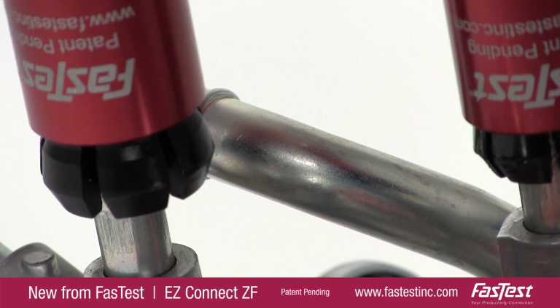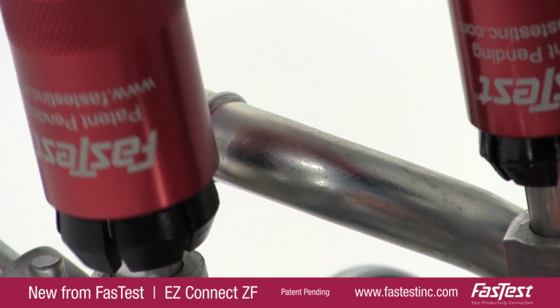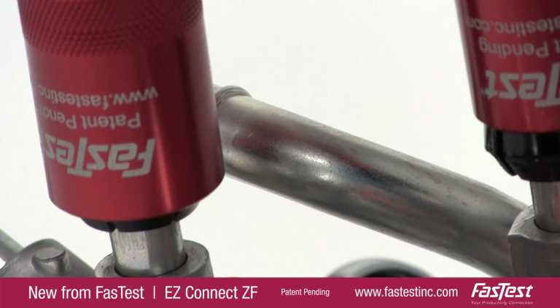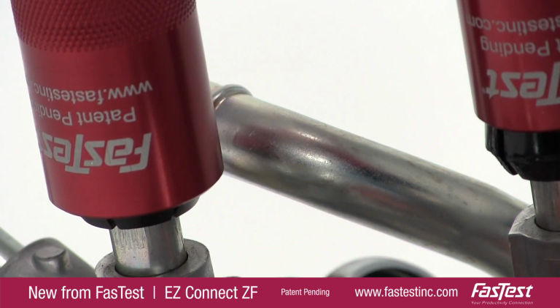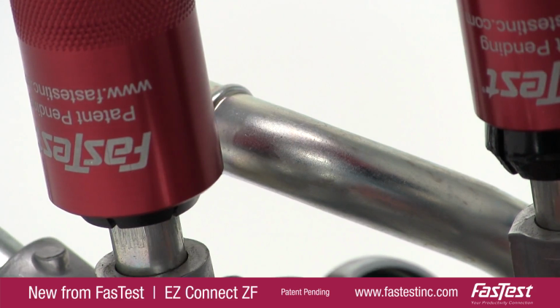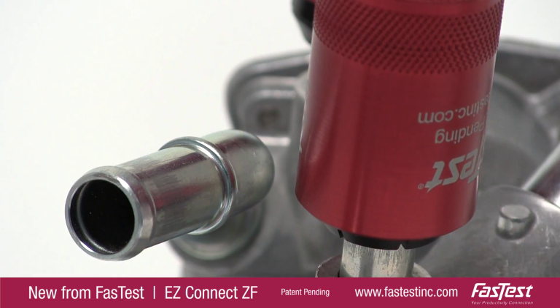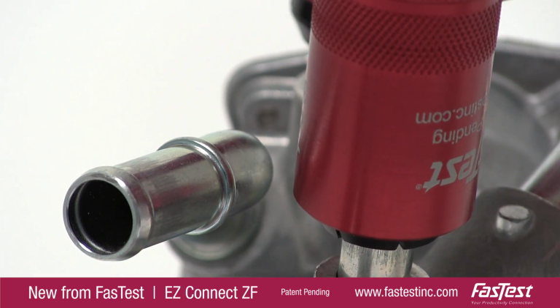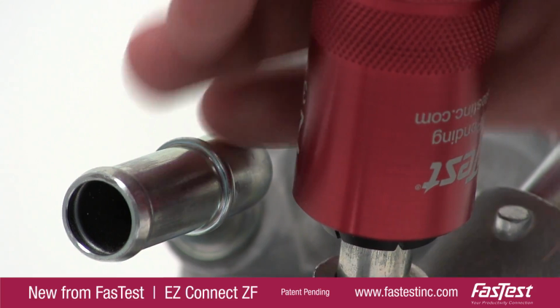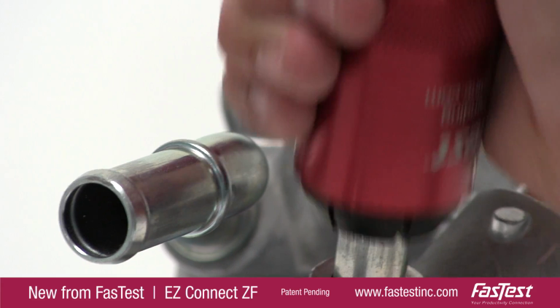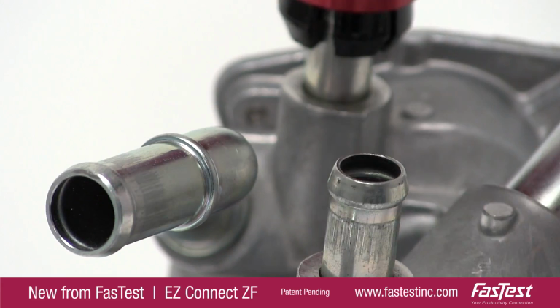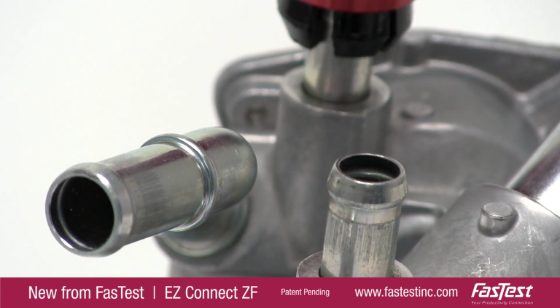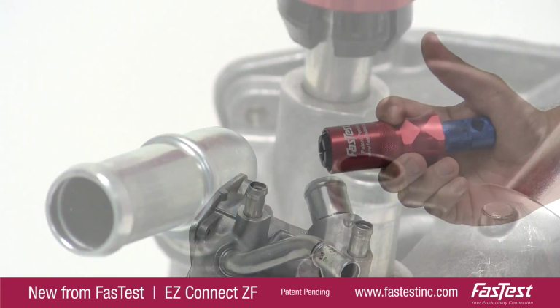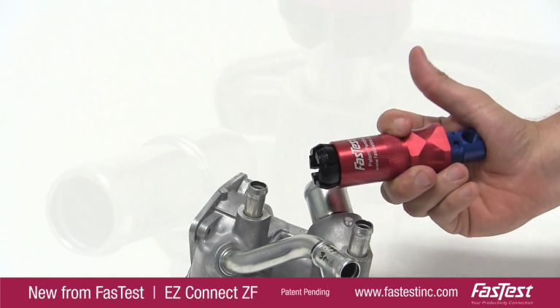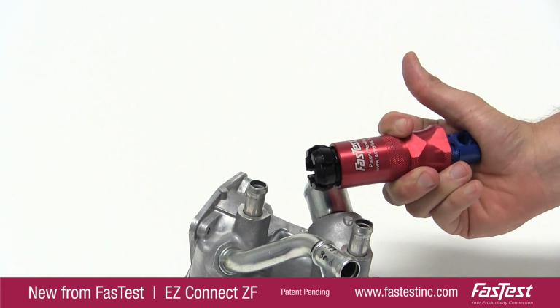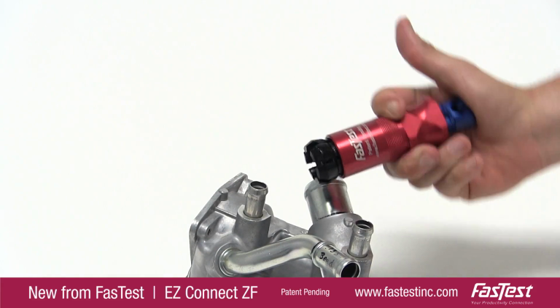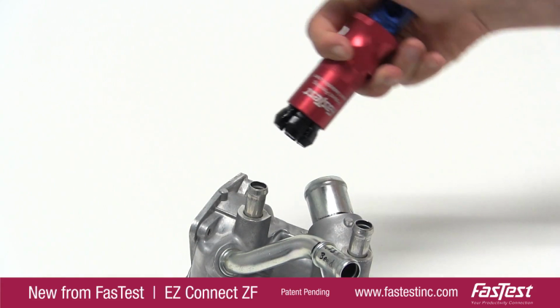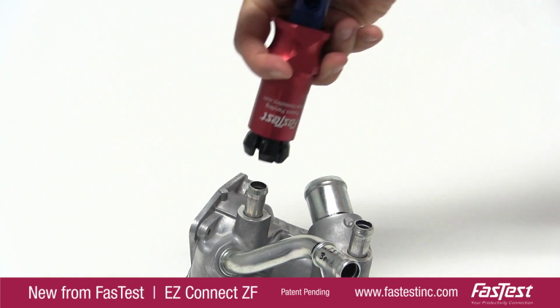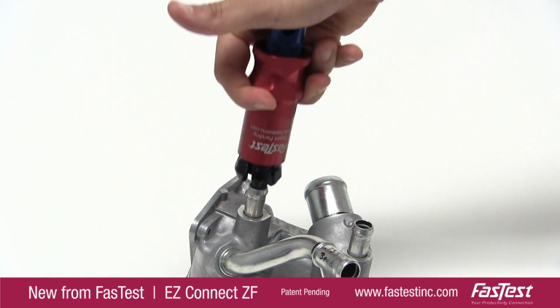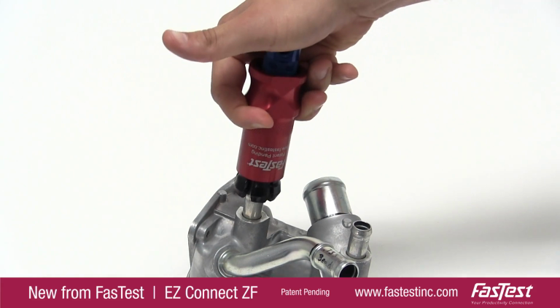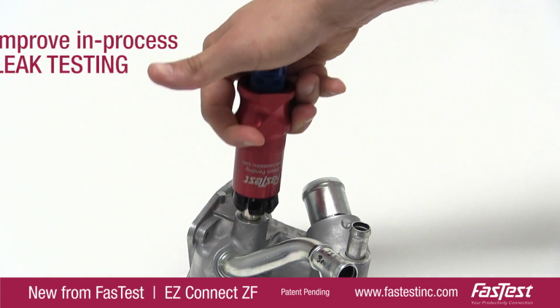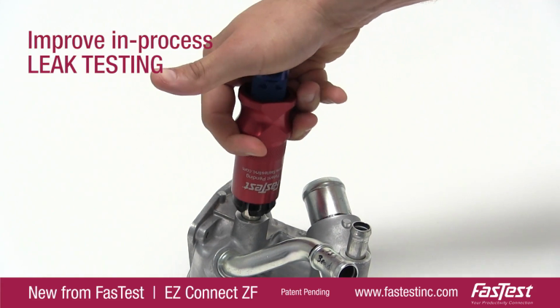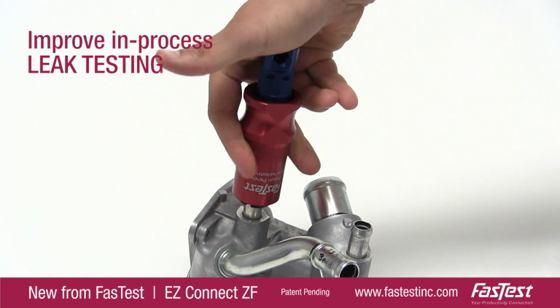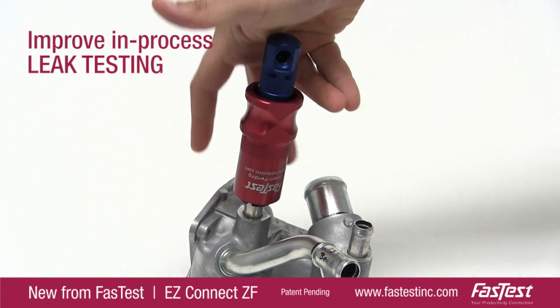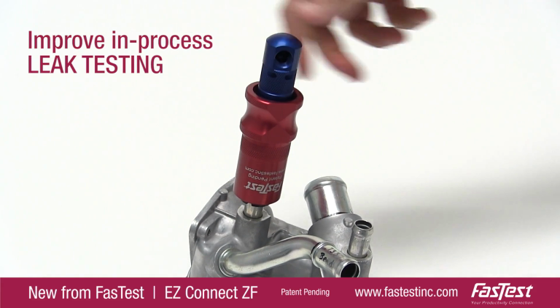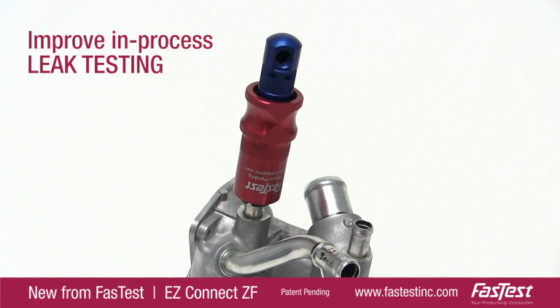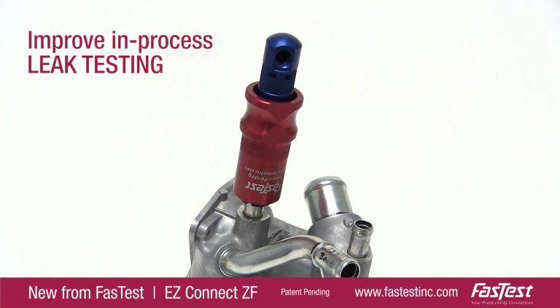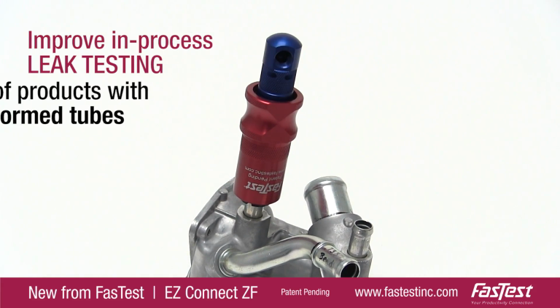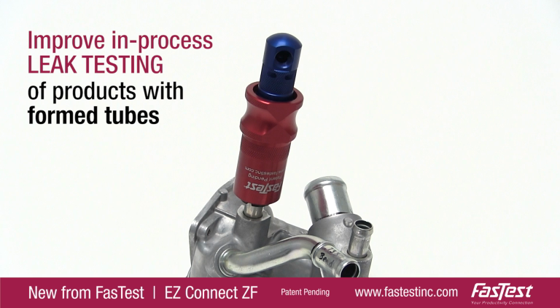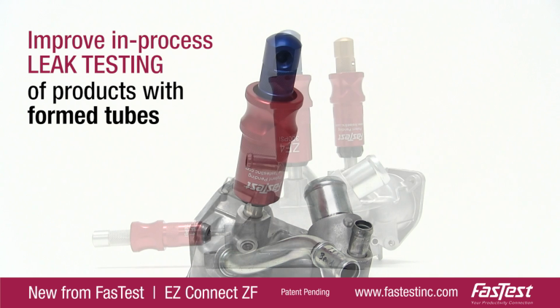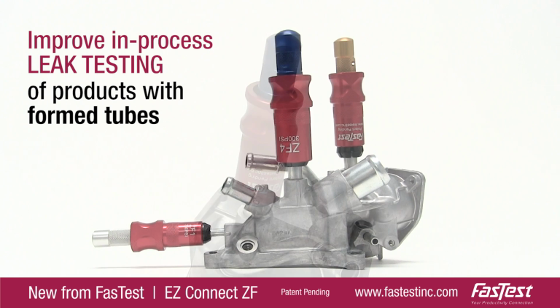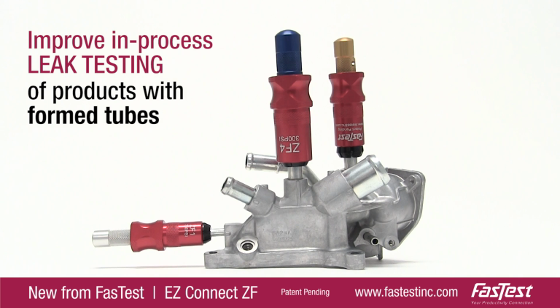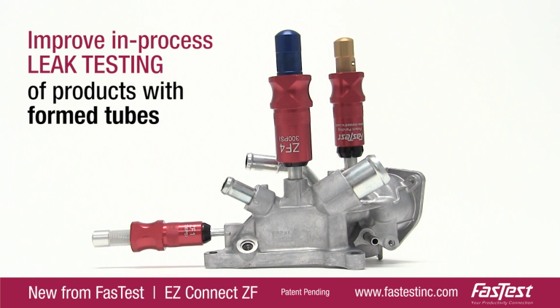New from FastTest, the EZ Connect ZF — our latest innovation to improve in-process leak testing of products with formed tubes.